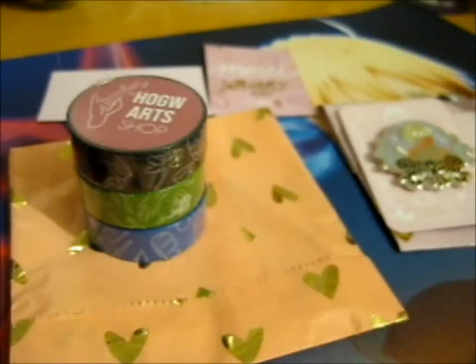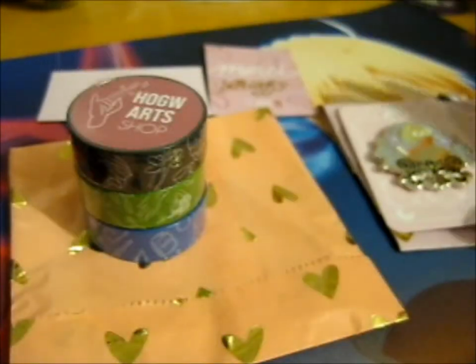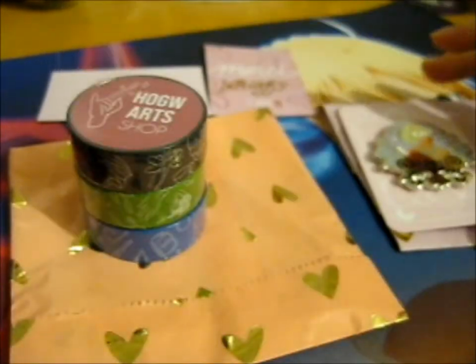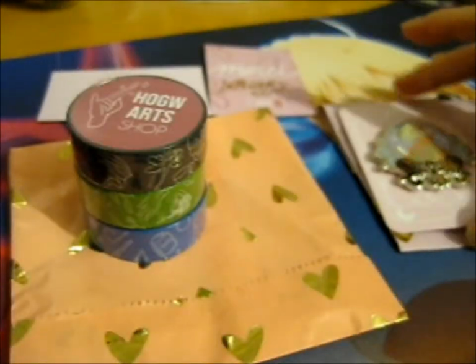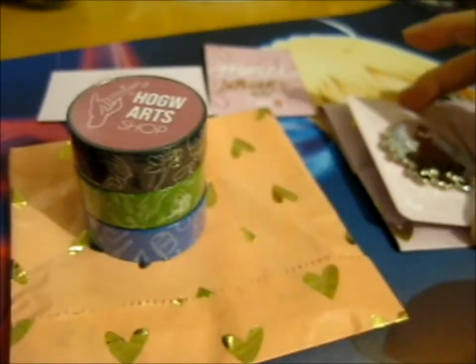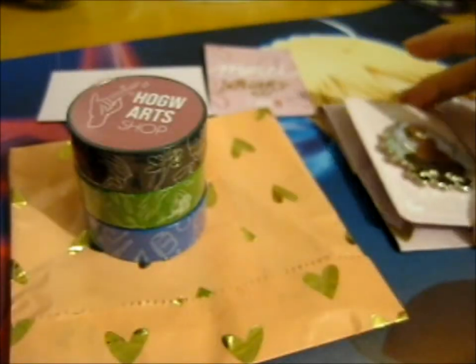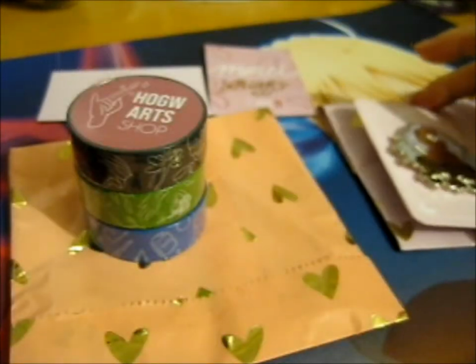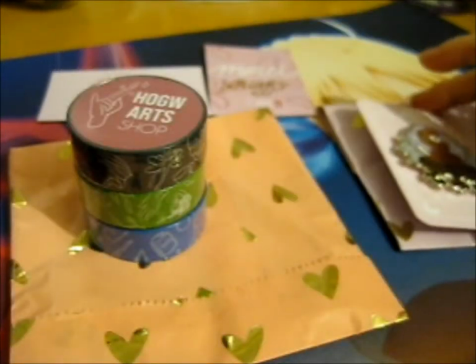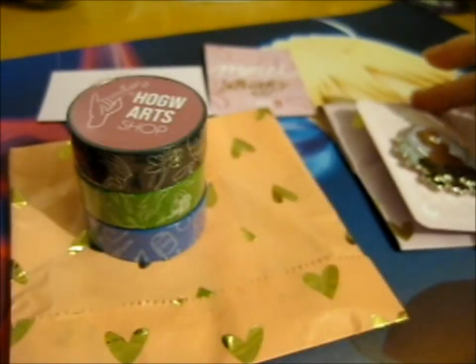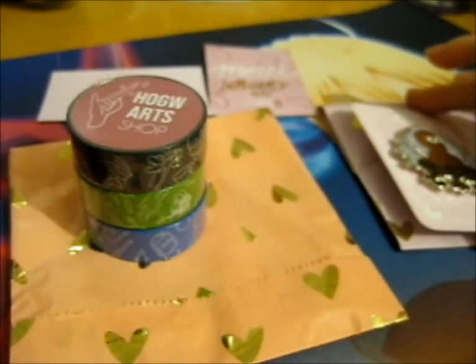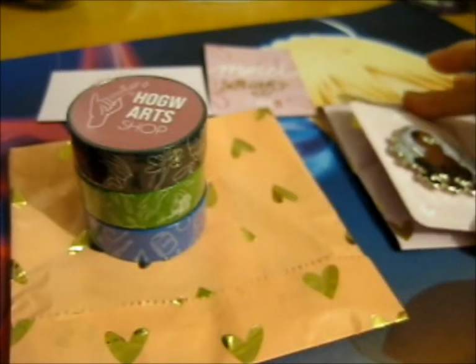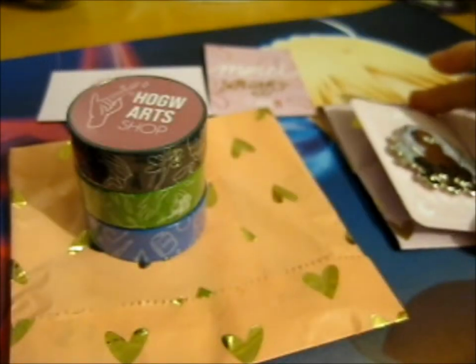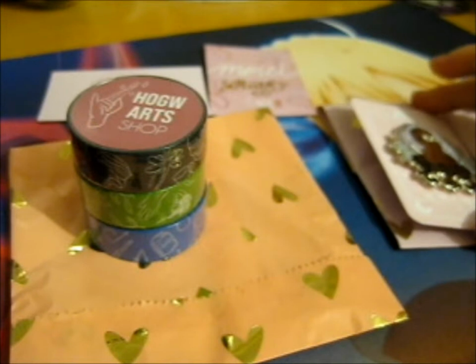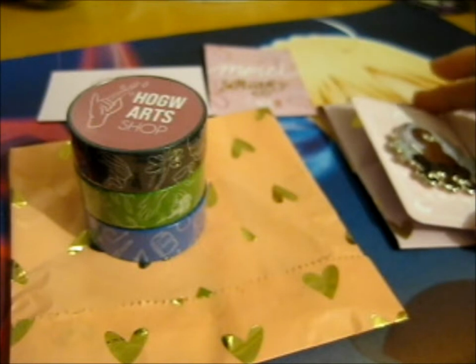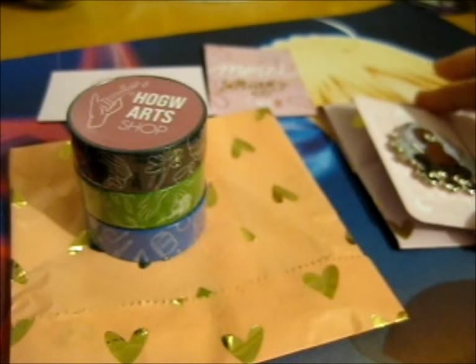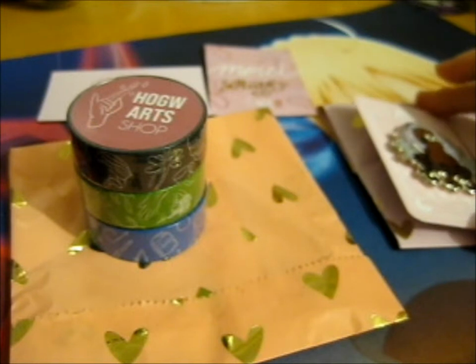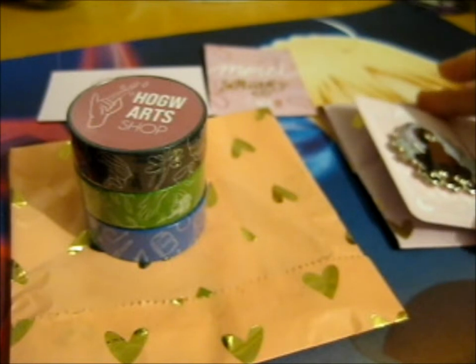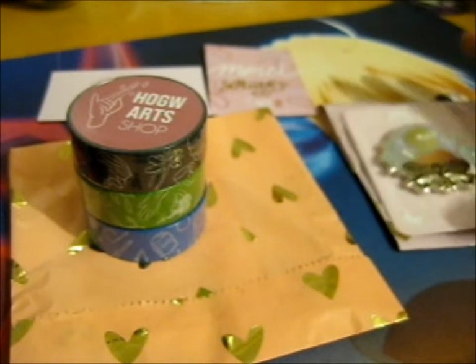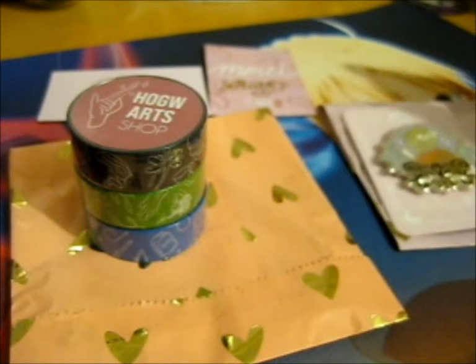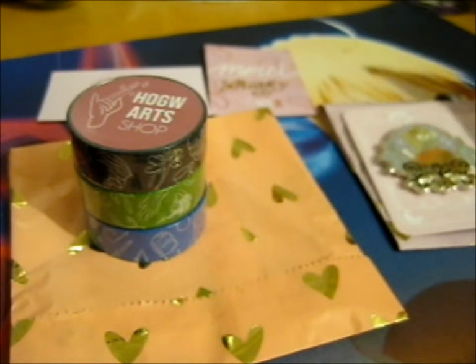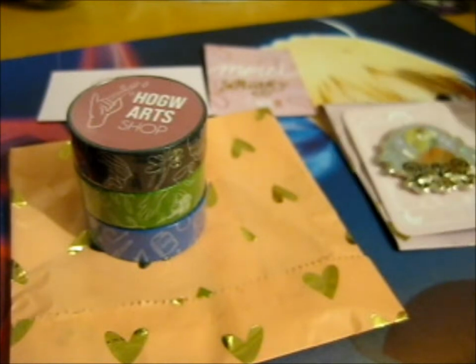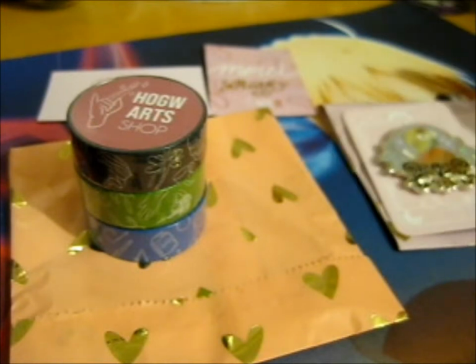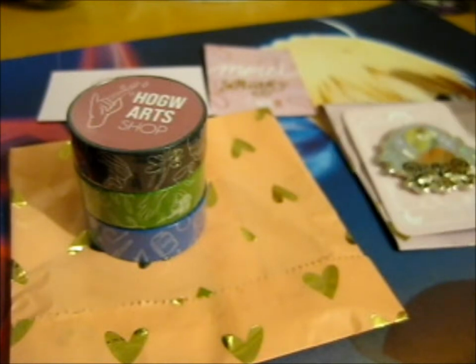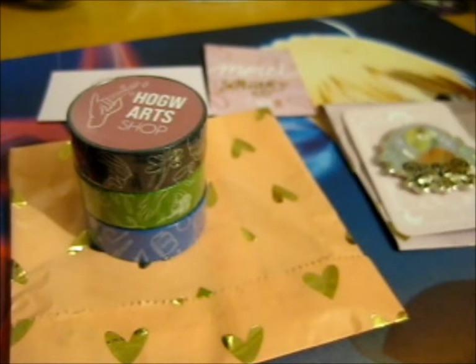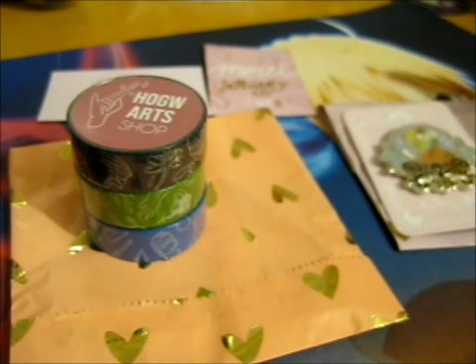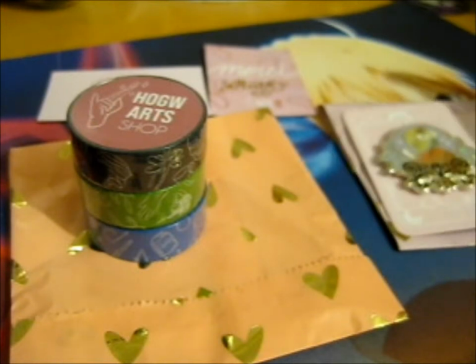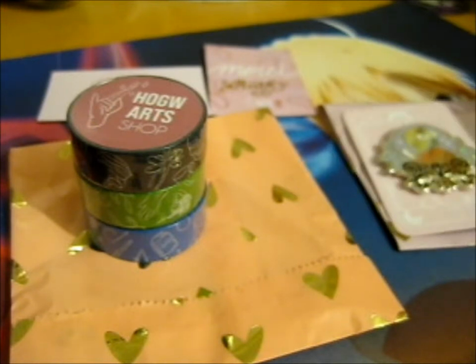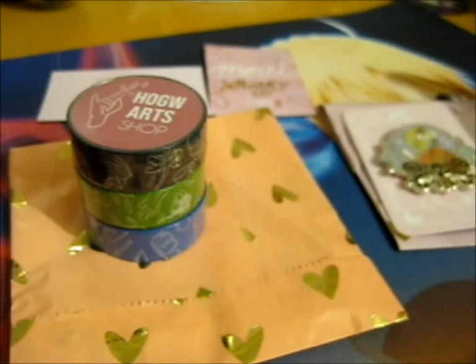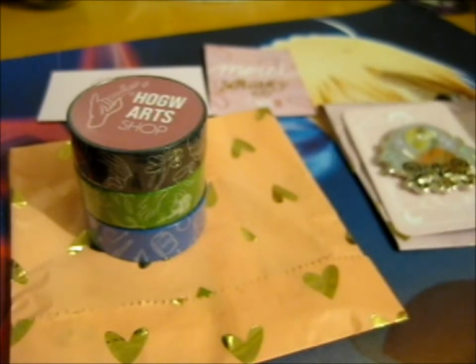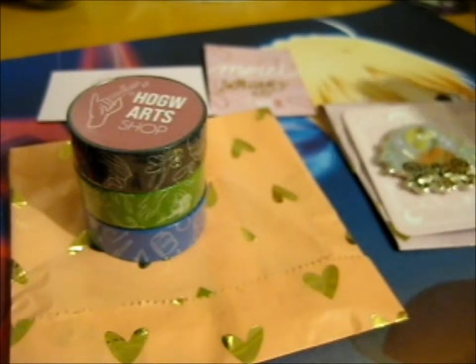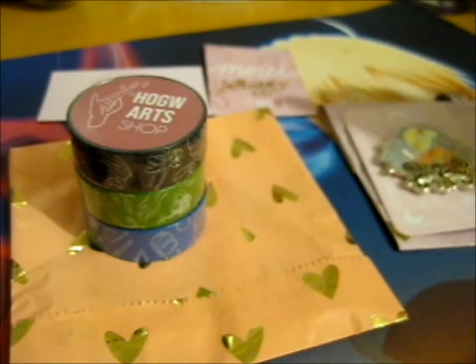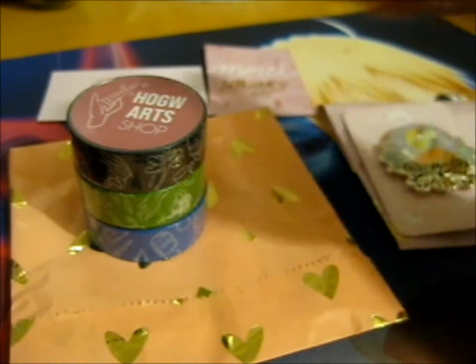Severus Snape and Luna Lovegood are my two favorite characters — favorite male and favorite female characters.